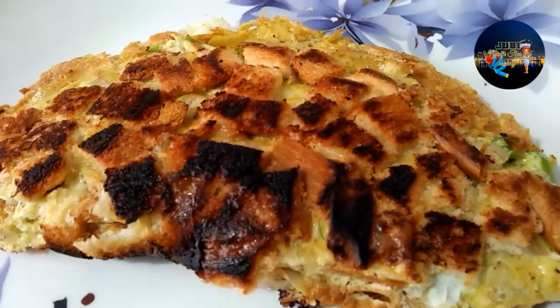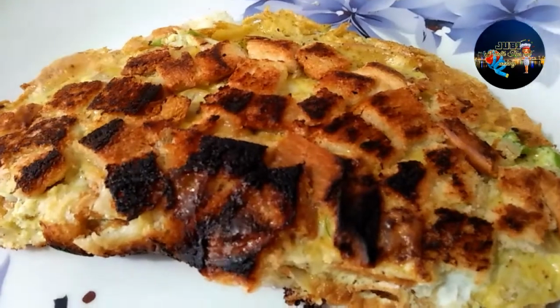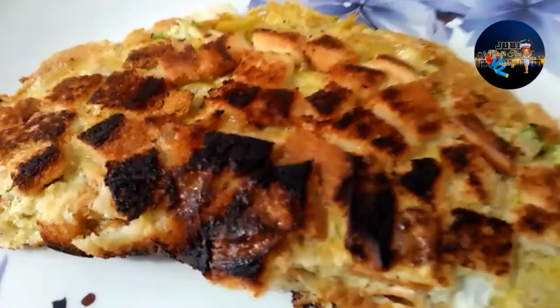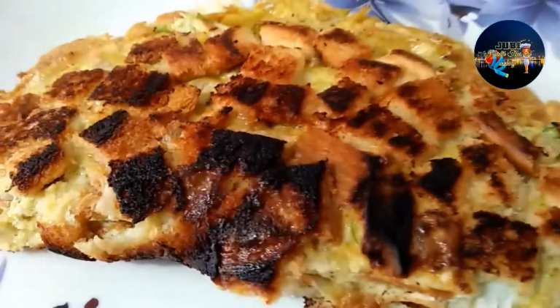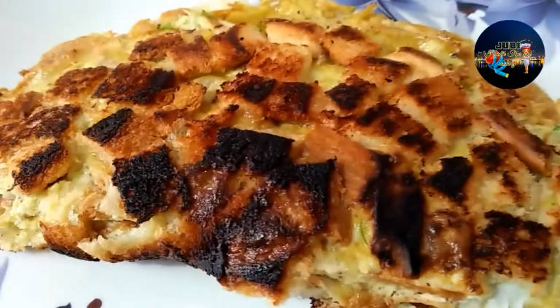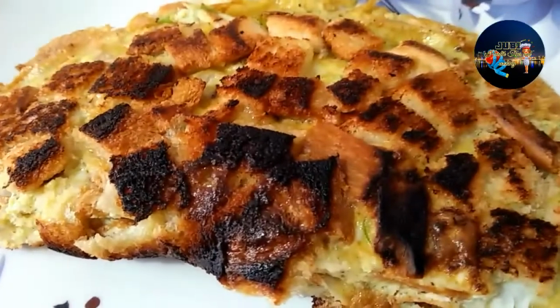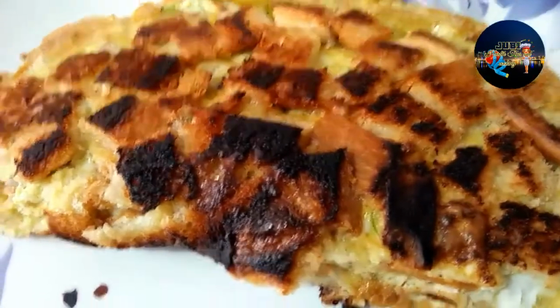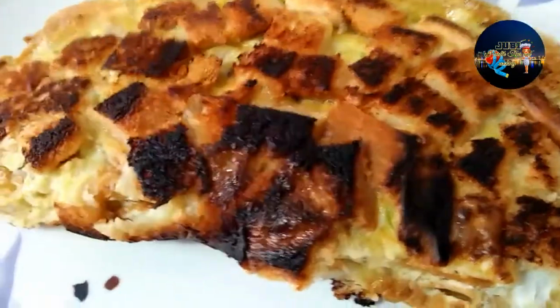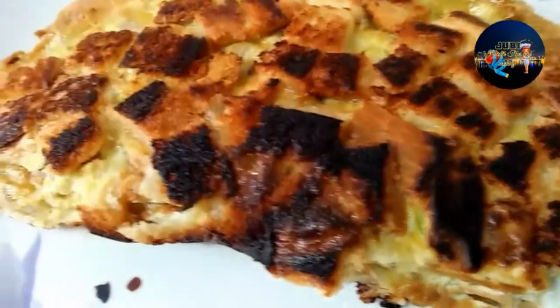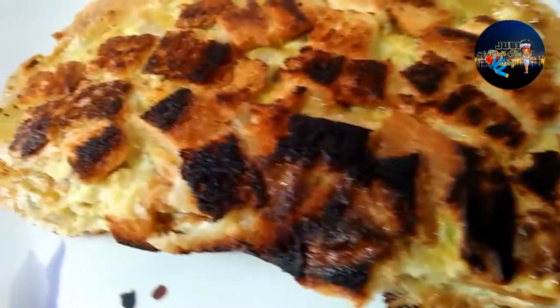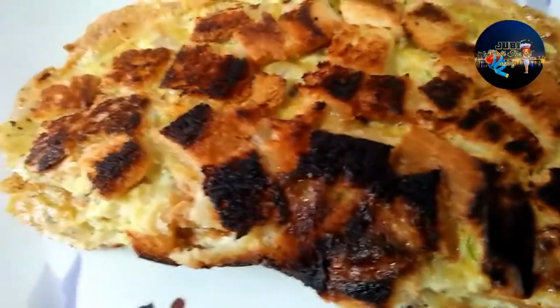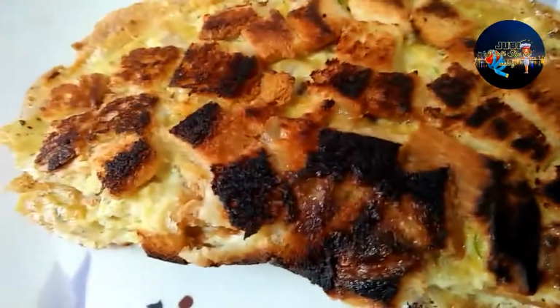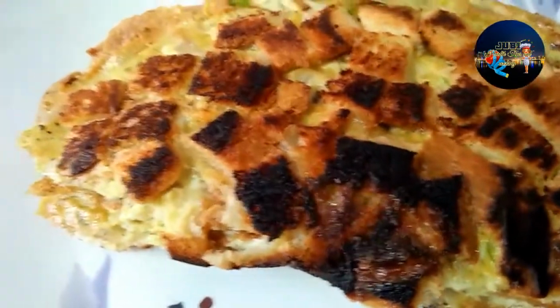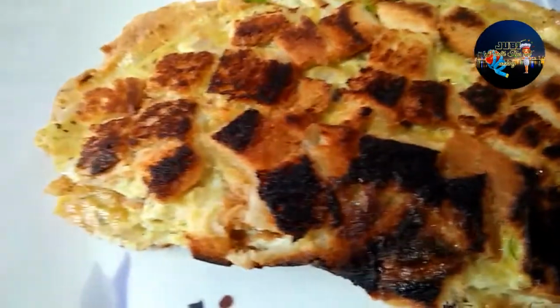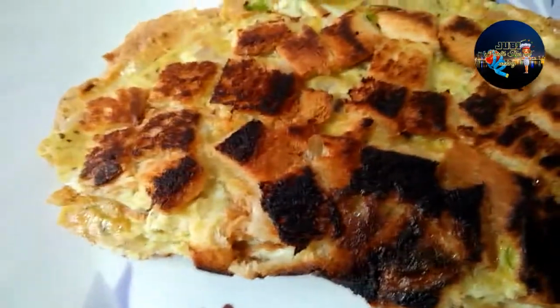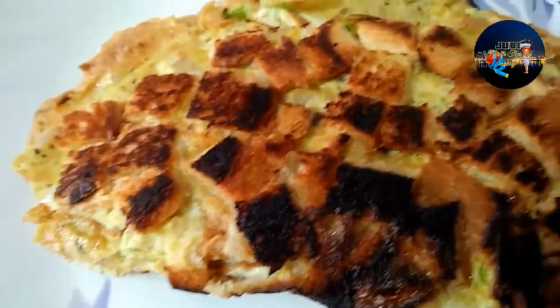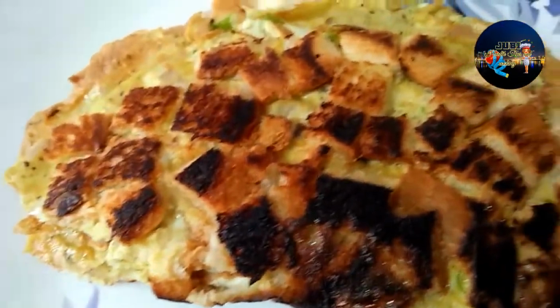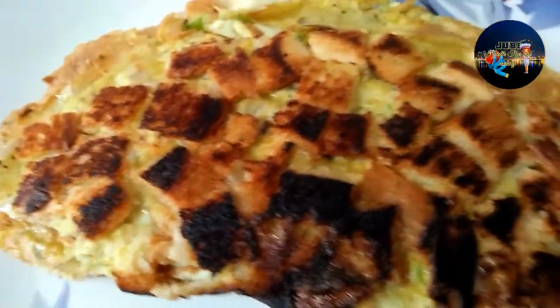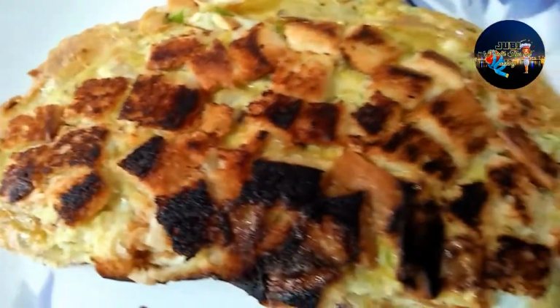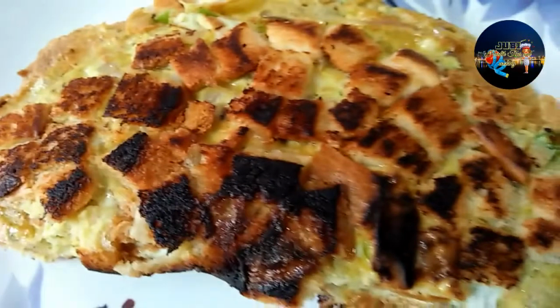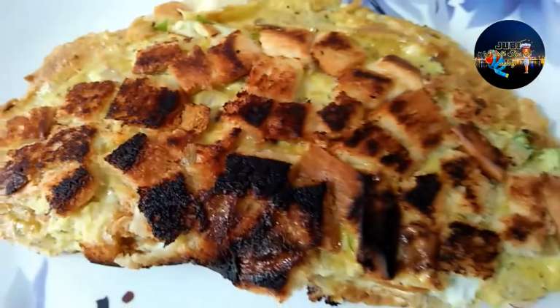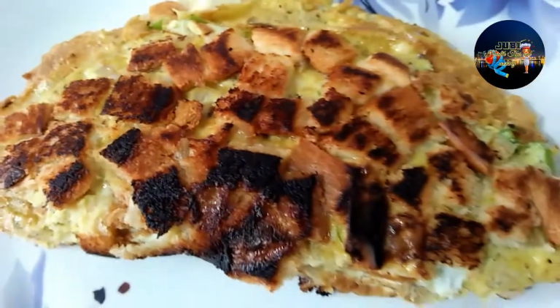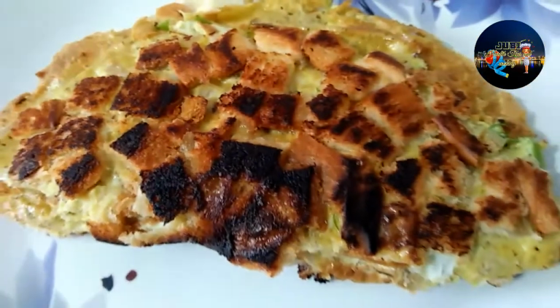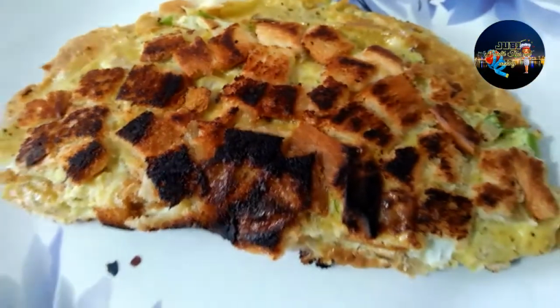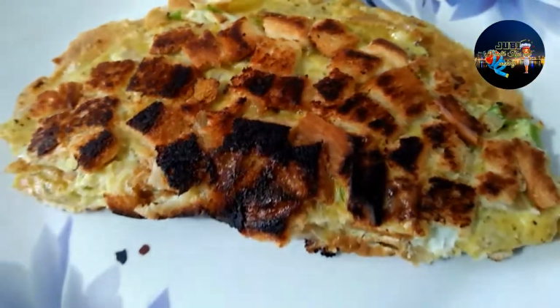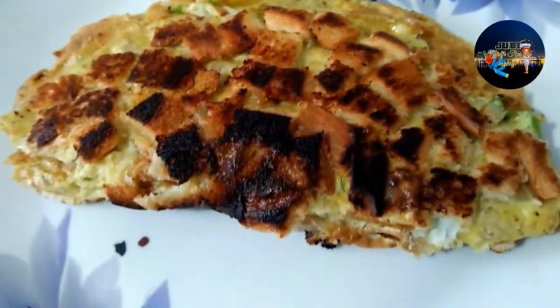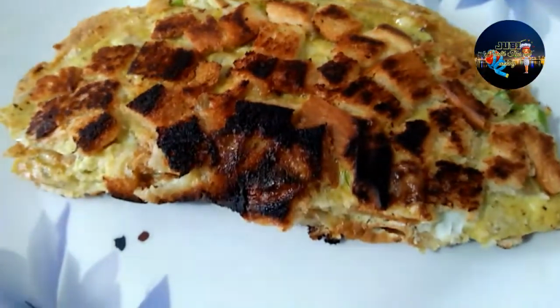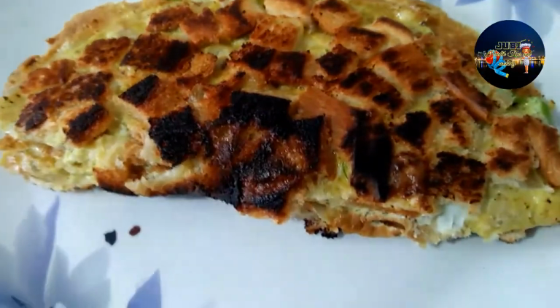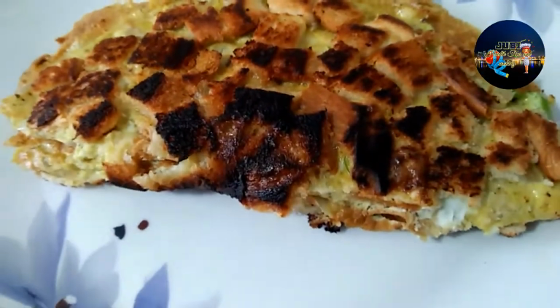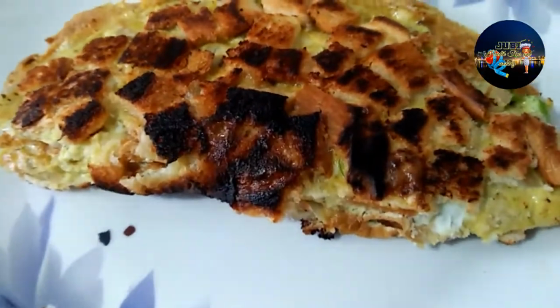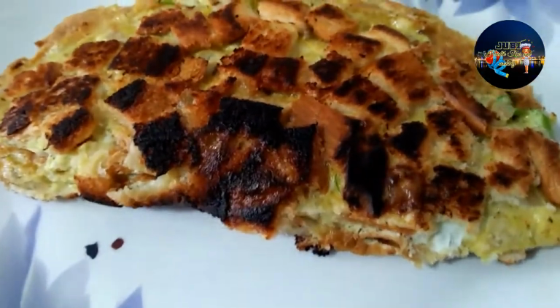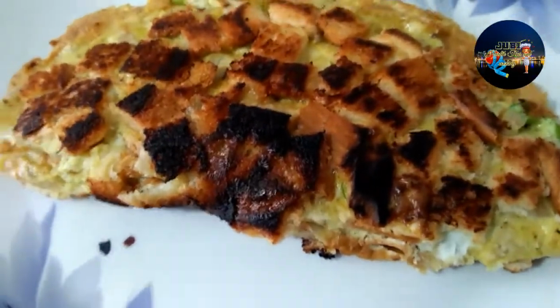Hello friends, I am going to eat a Hydra body bread omelette.